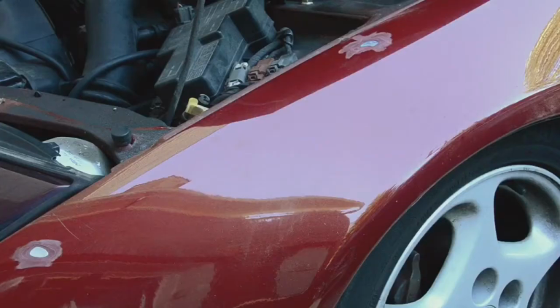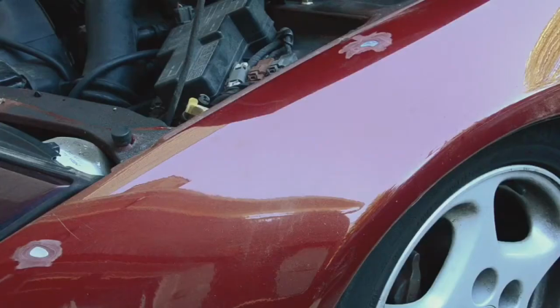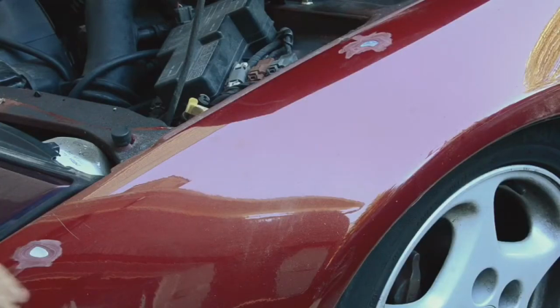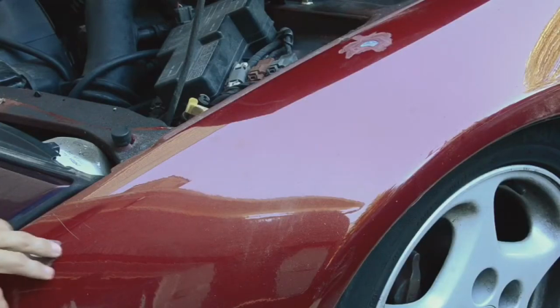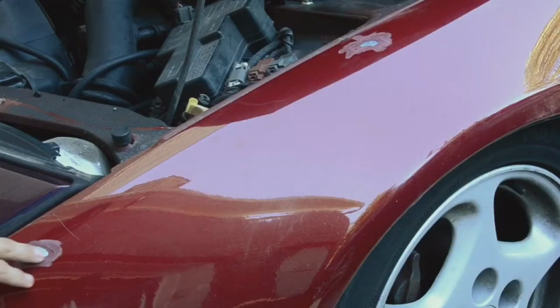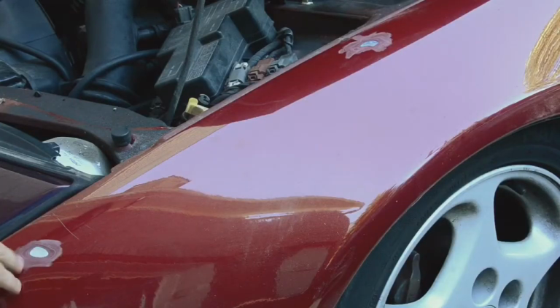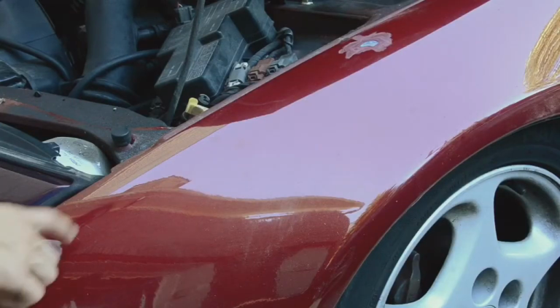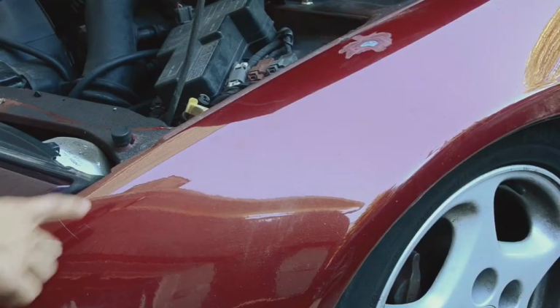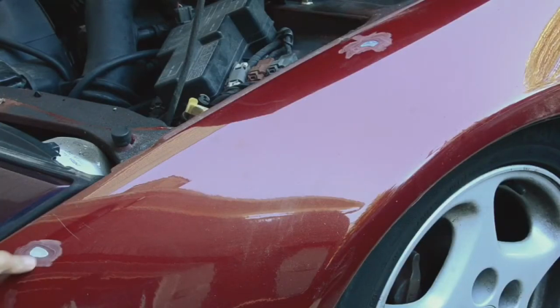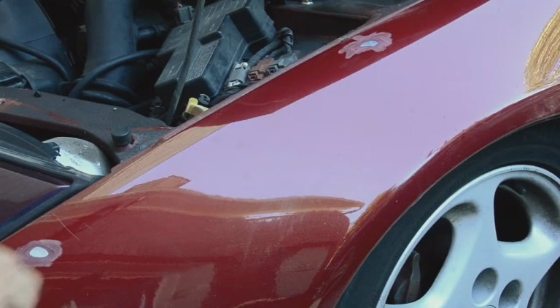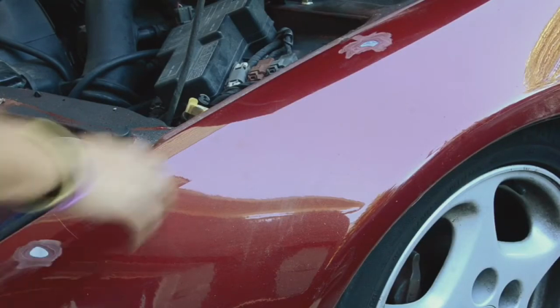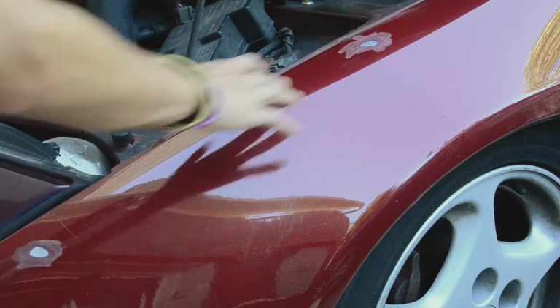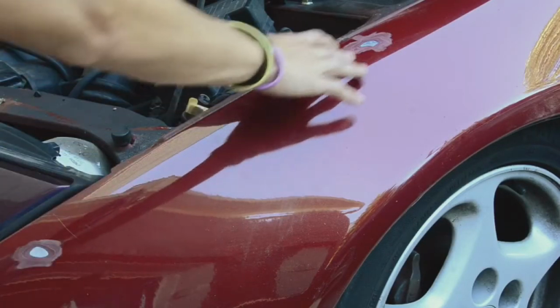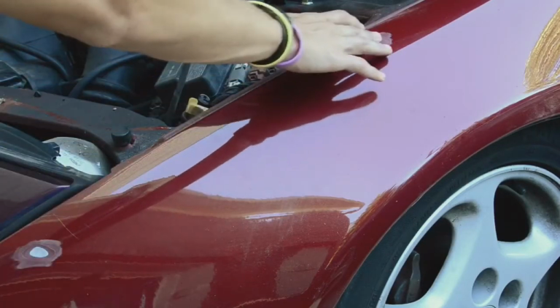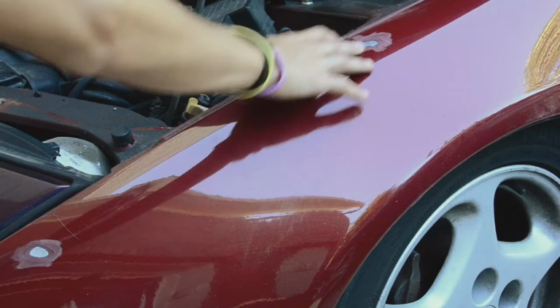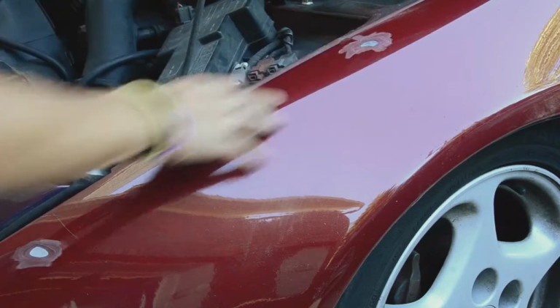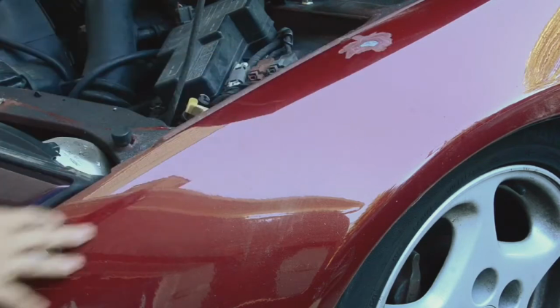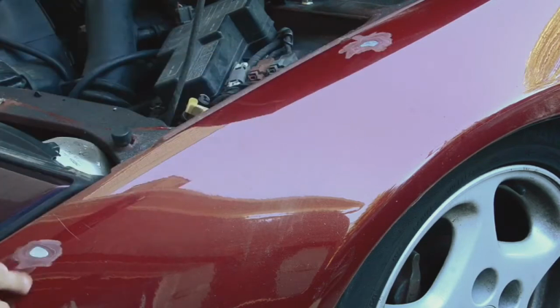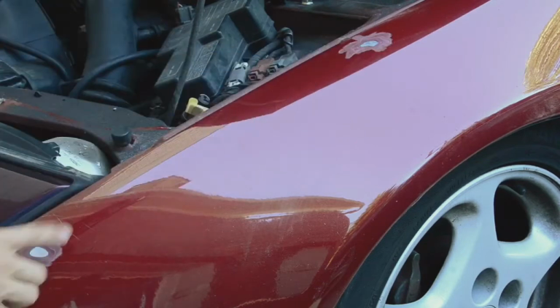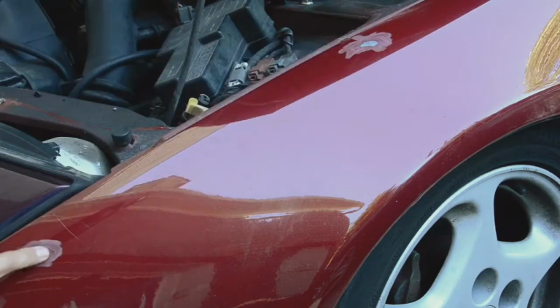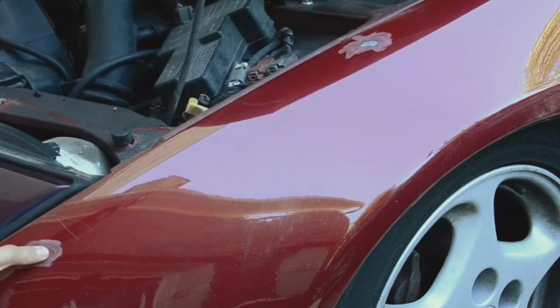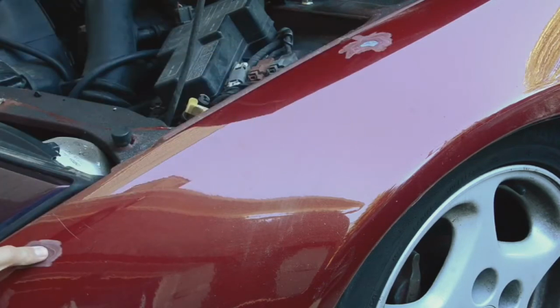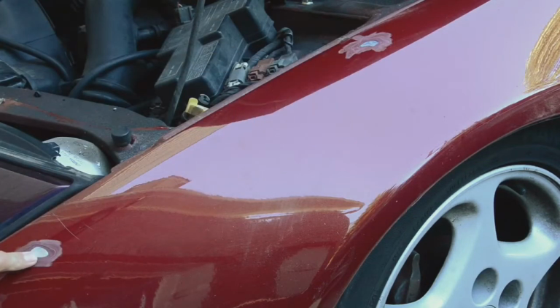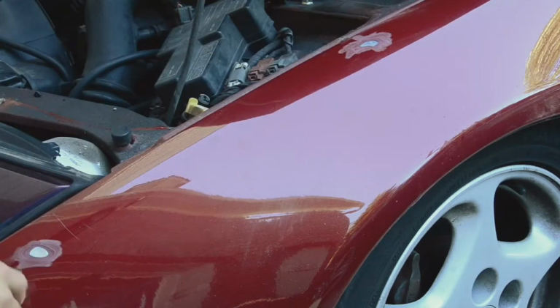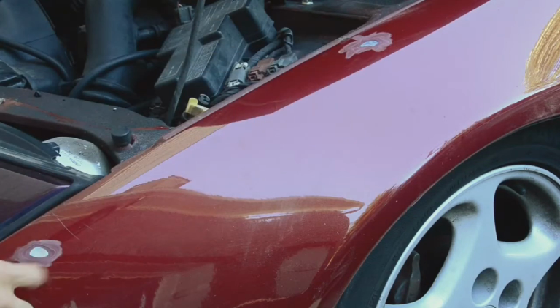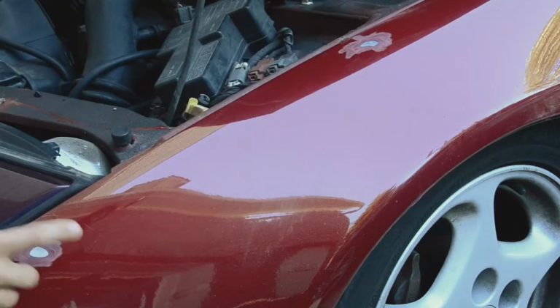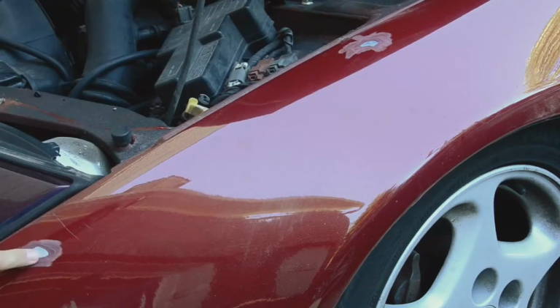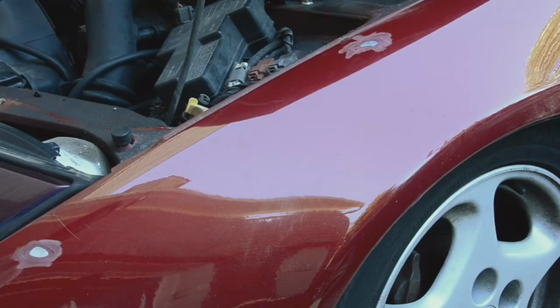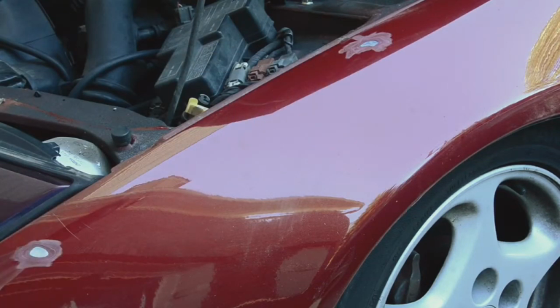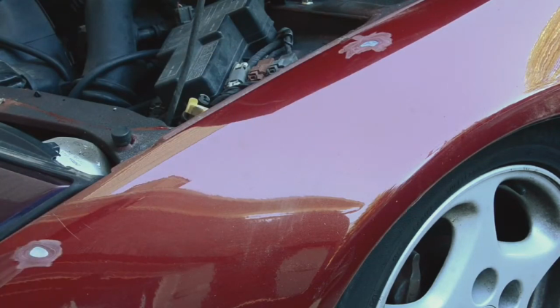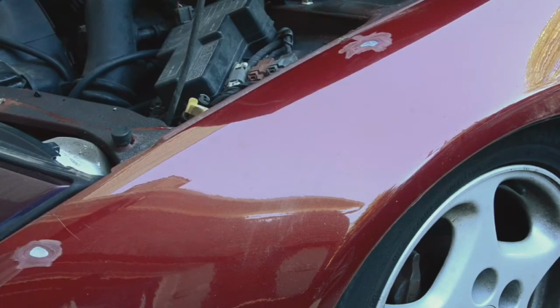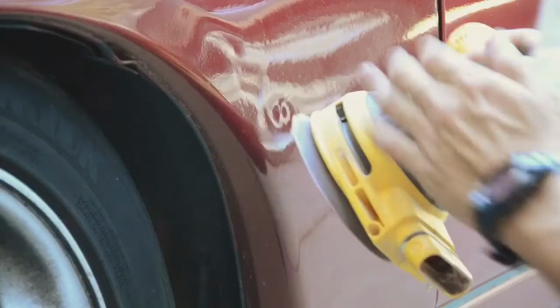As you can see here, I've already started sanding these two very small dents down to the bare metal. I'm getting ready for Bondo.